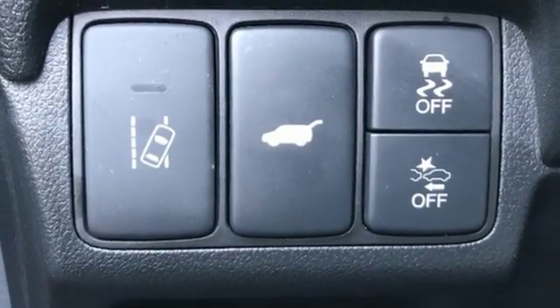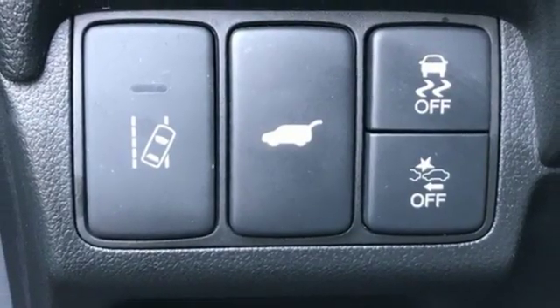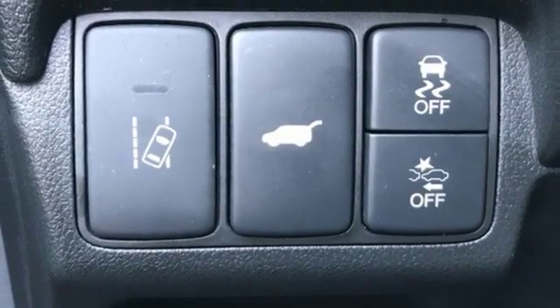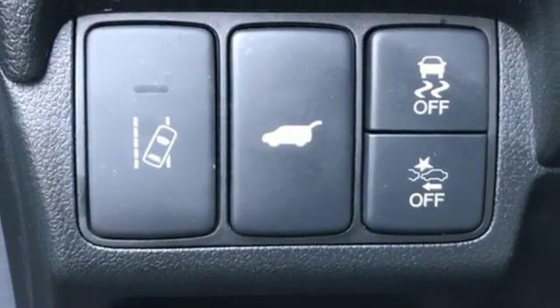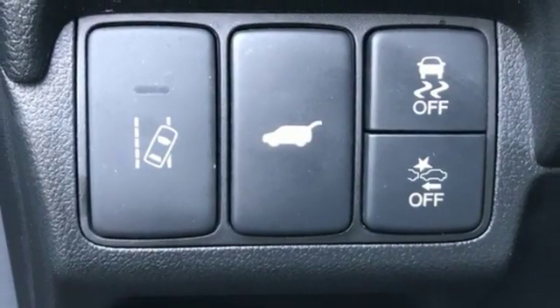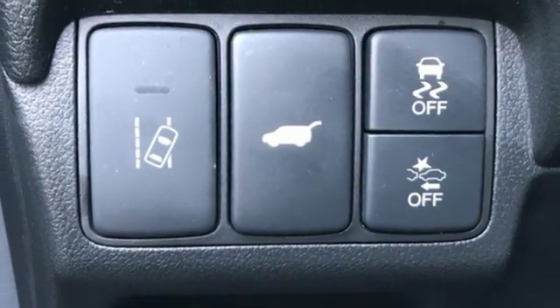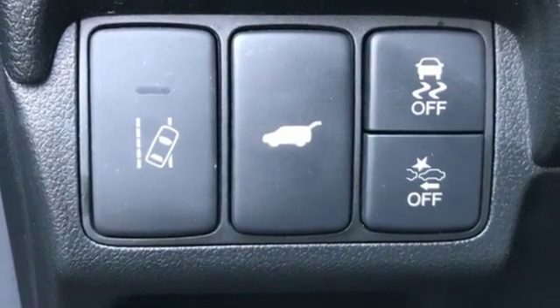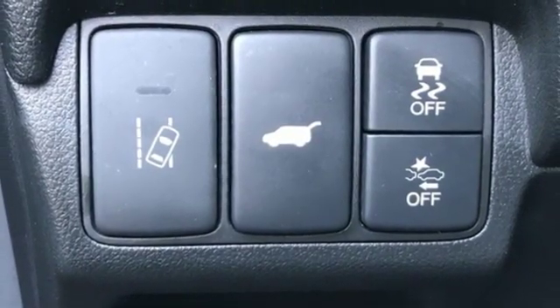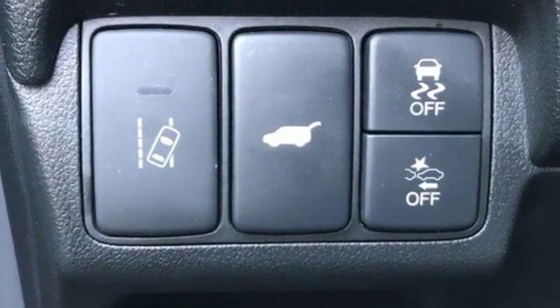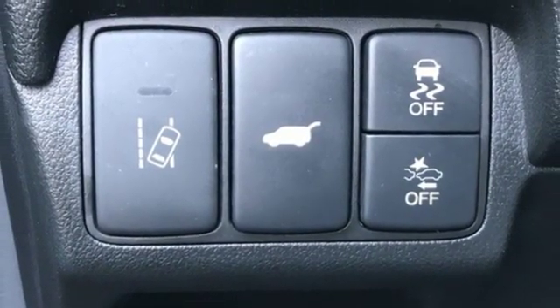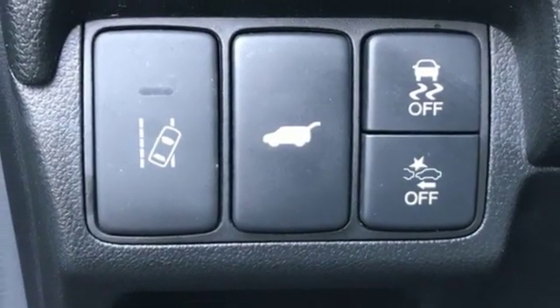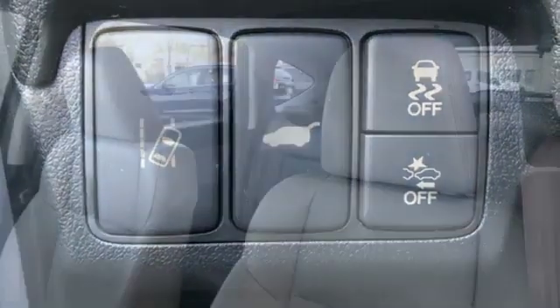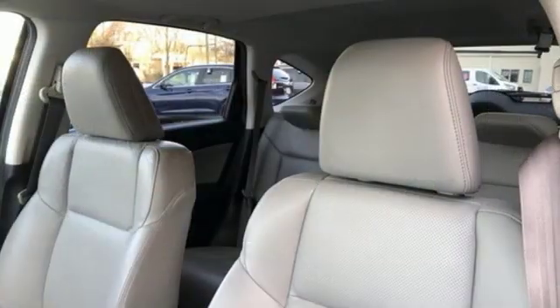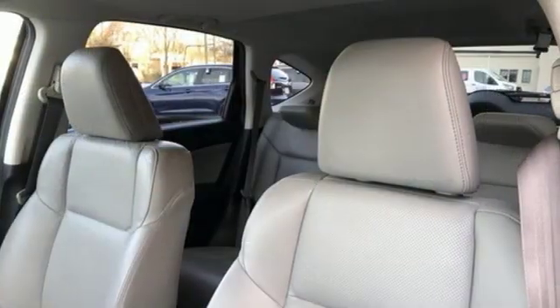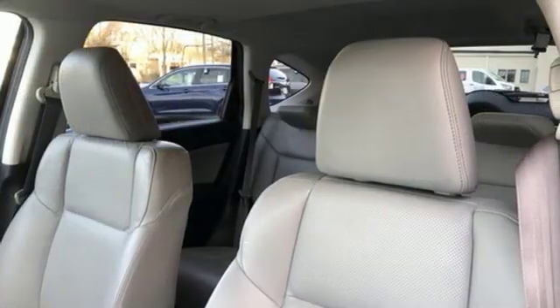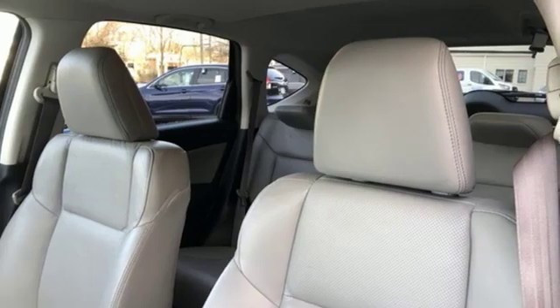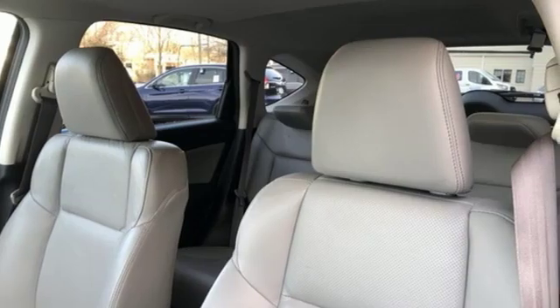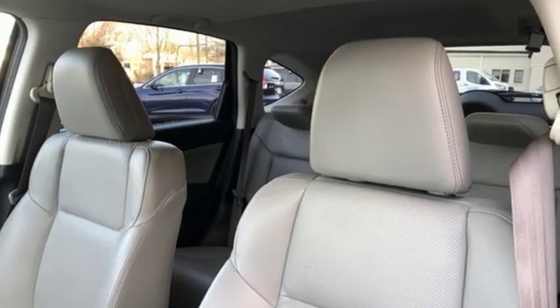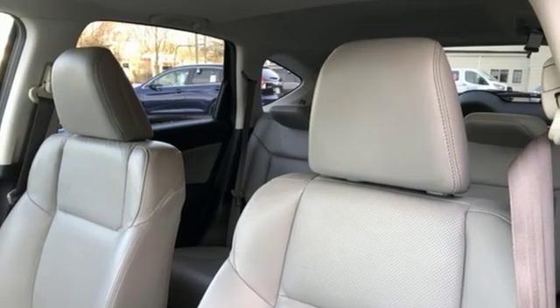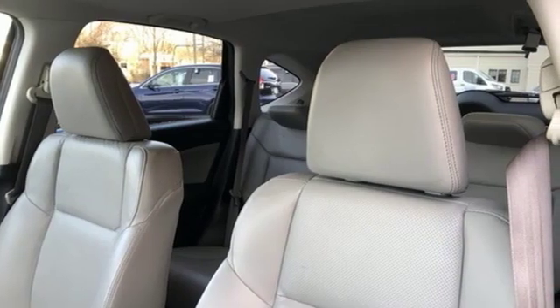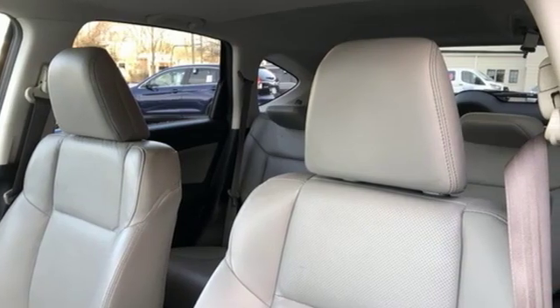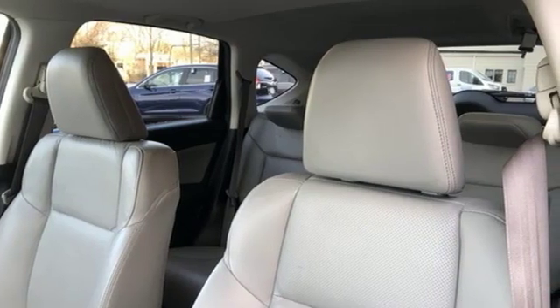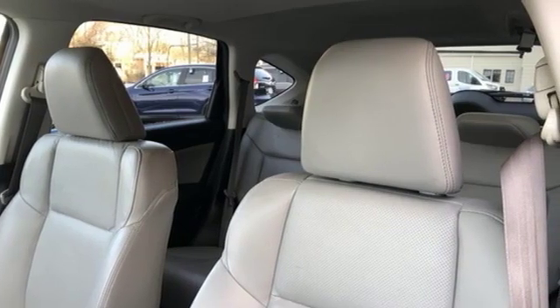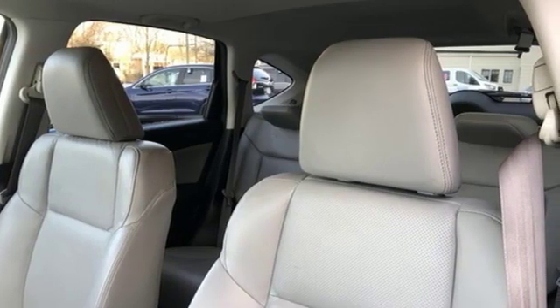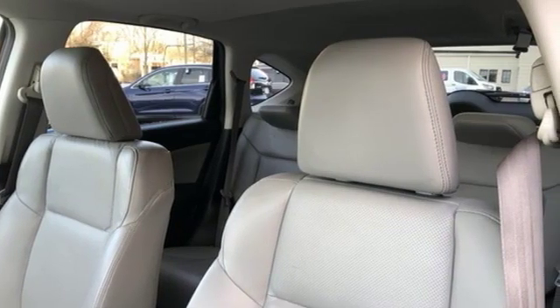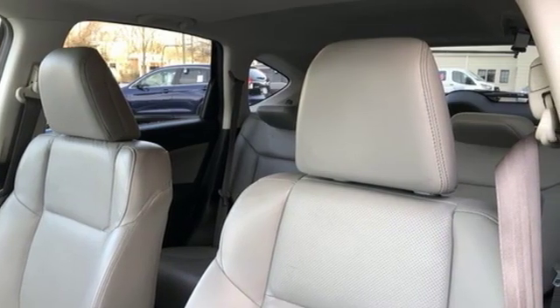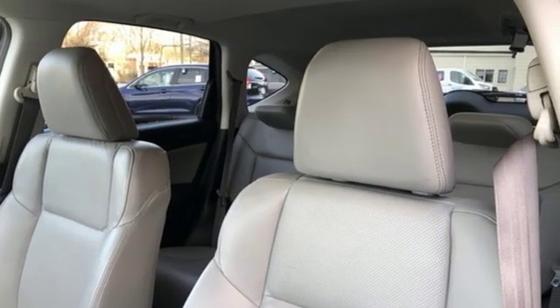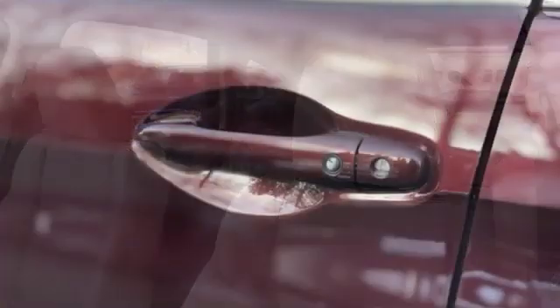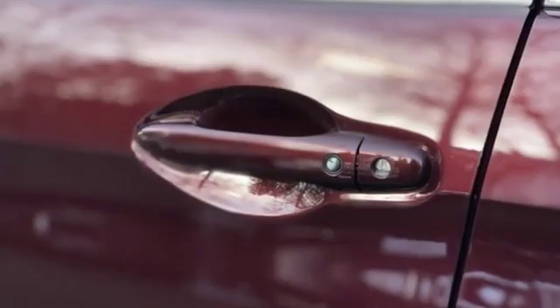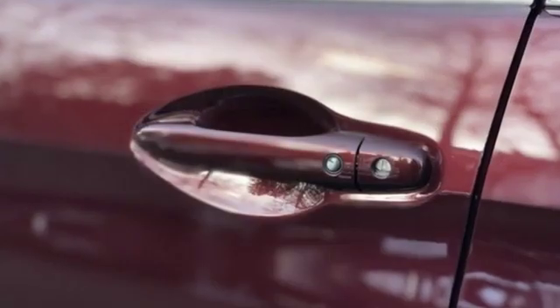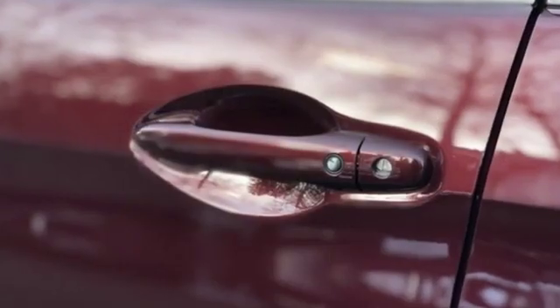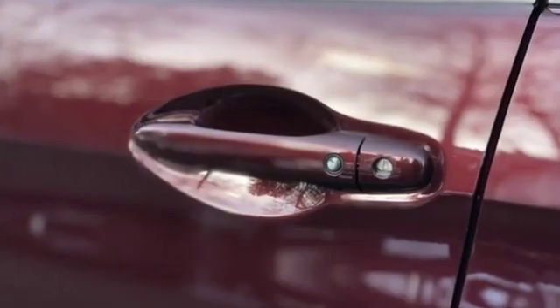Express open and closed sliding and tilting sunroof, gas pressurized shocks, and power heated mirrors.